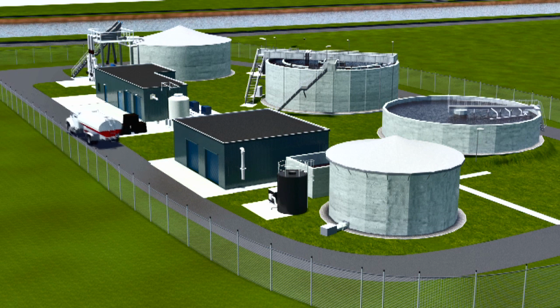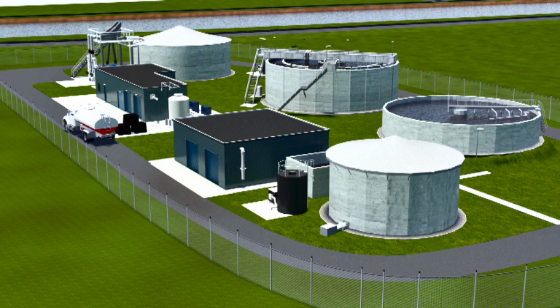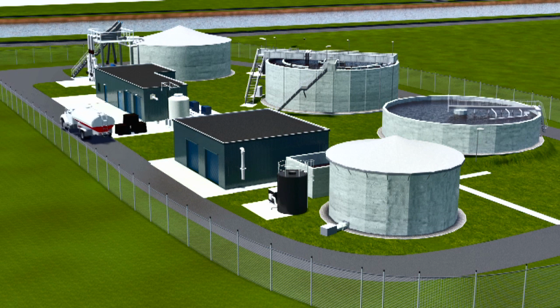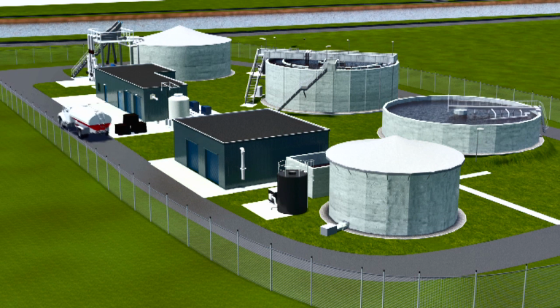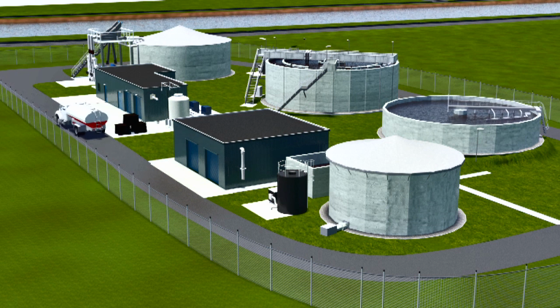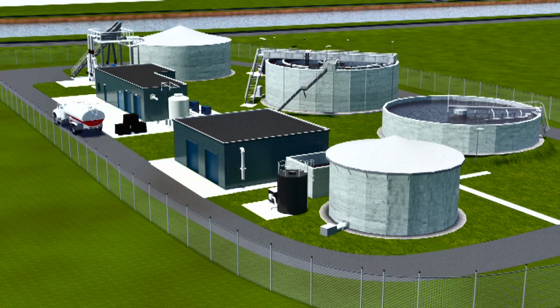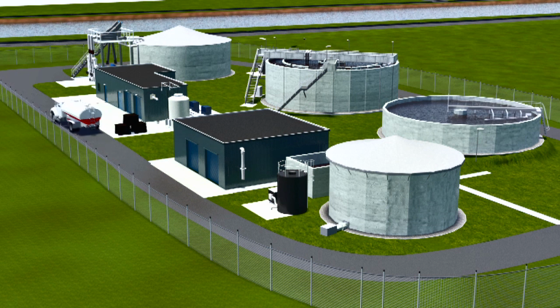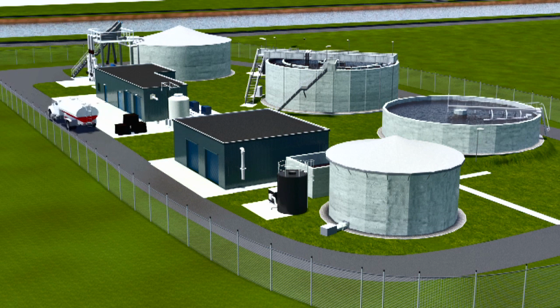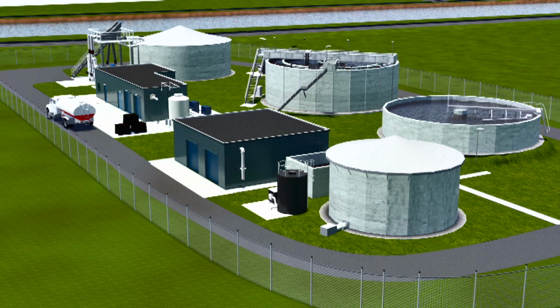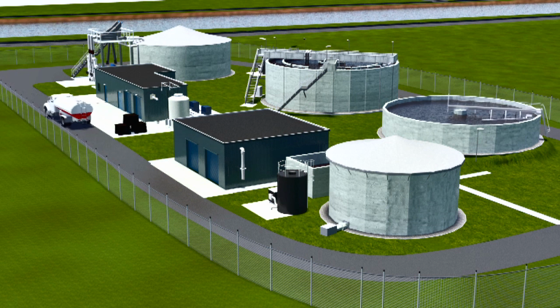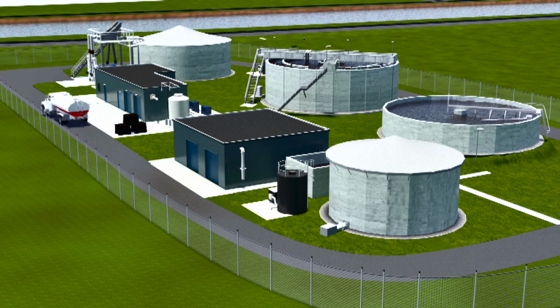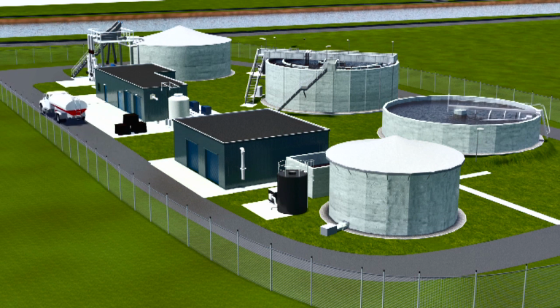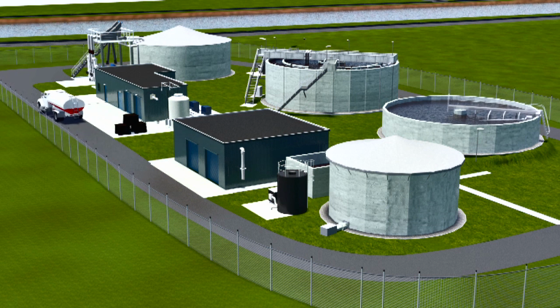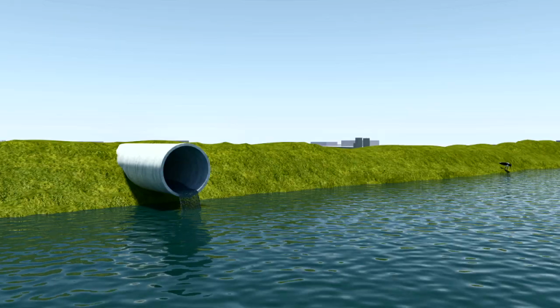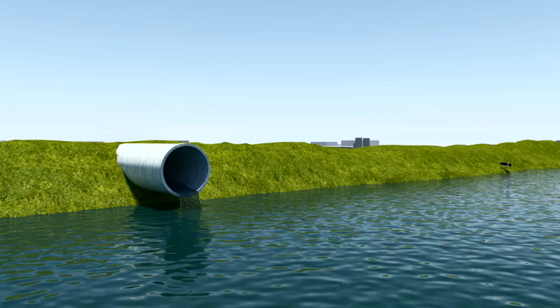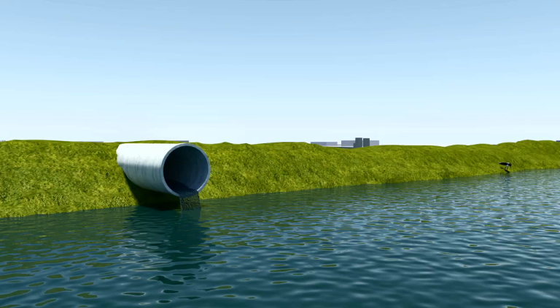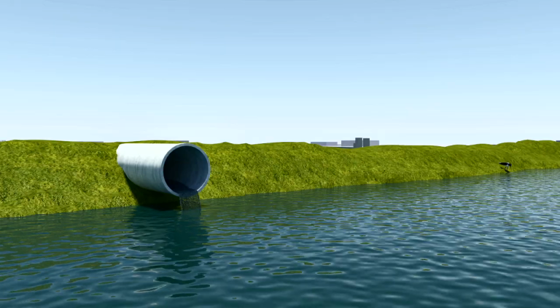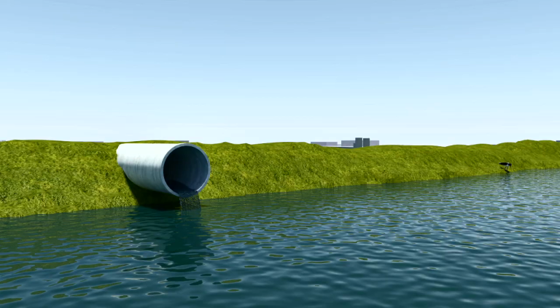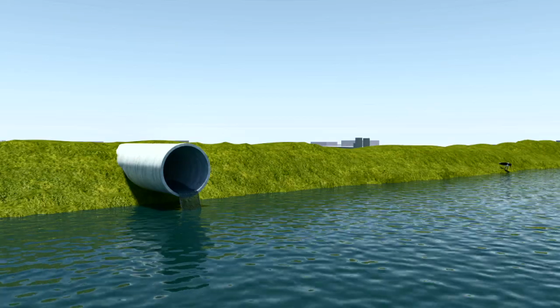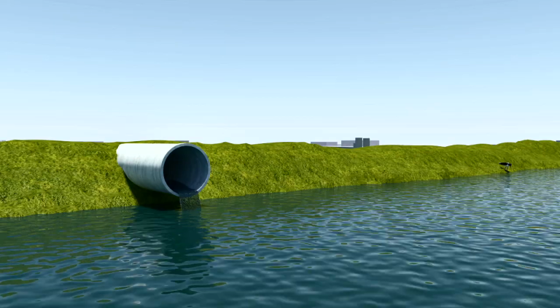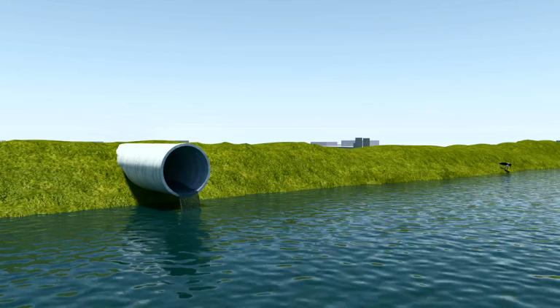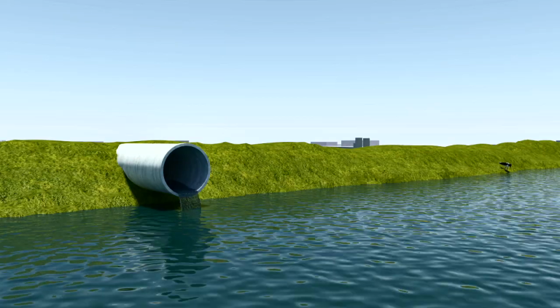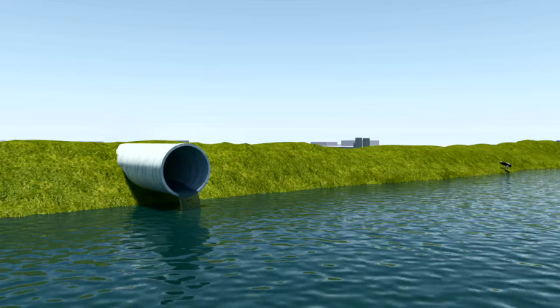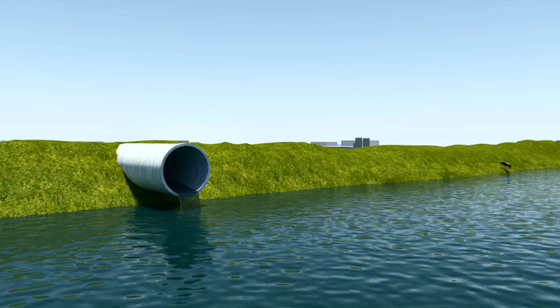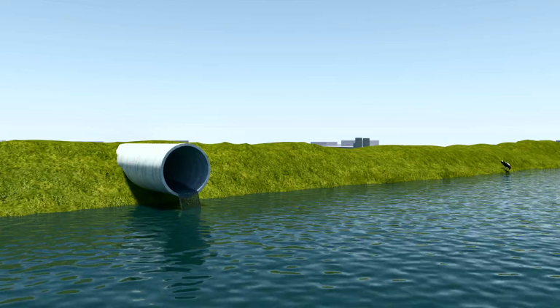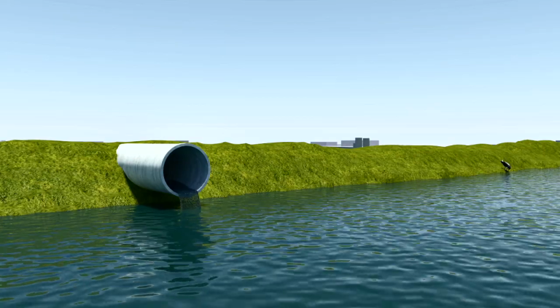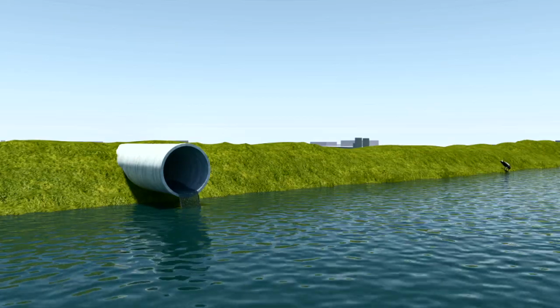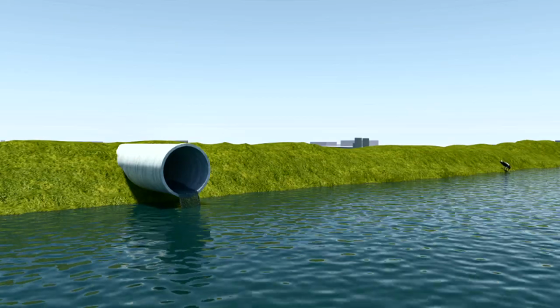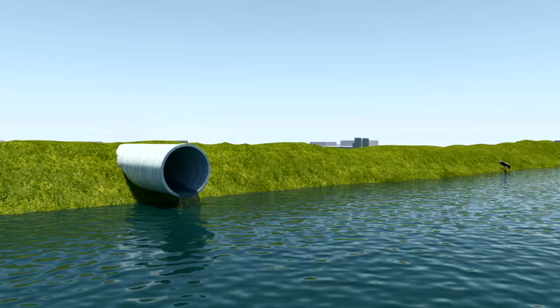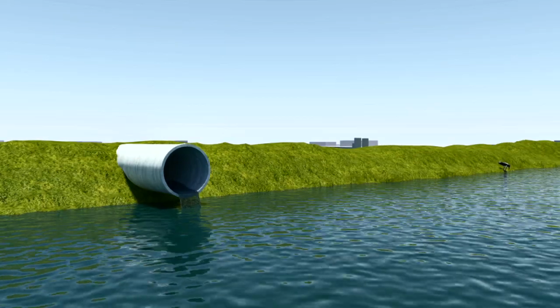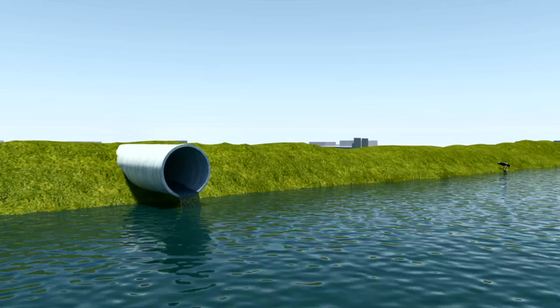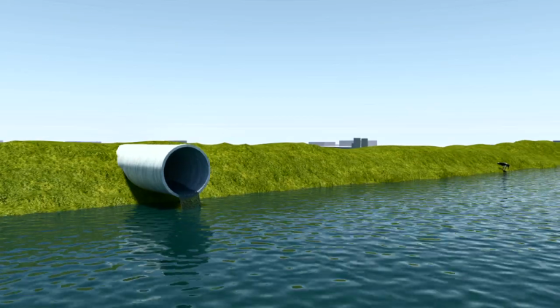The clean, purified water flows over the edge of the settling tank and is discharged to the Wadden Sea.